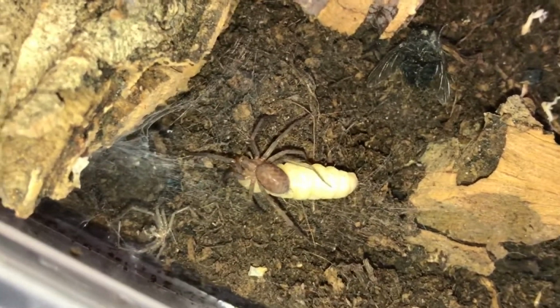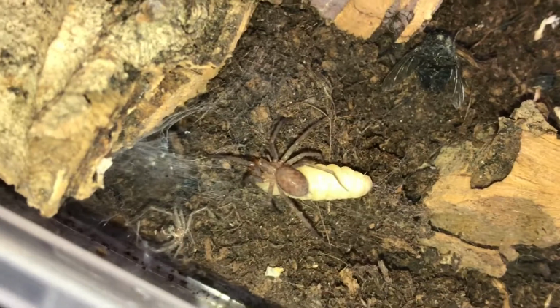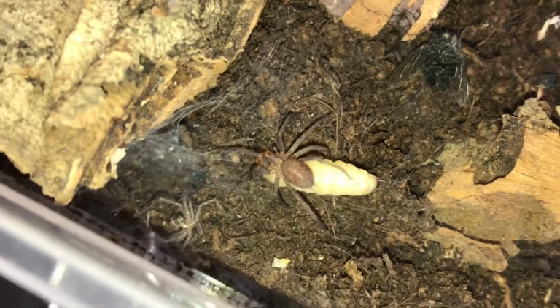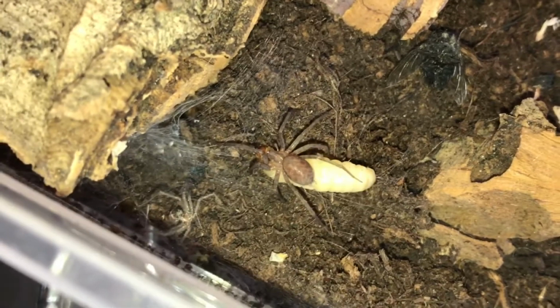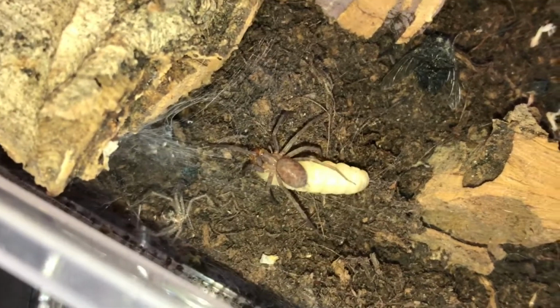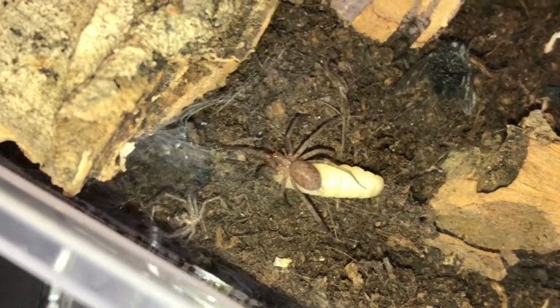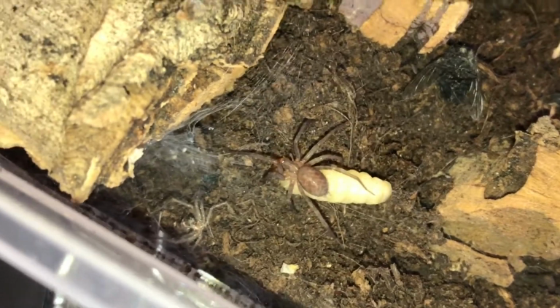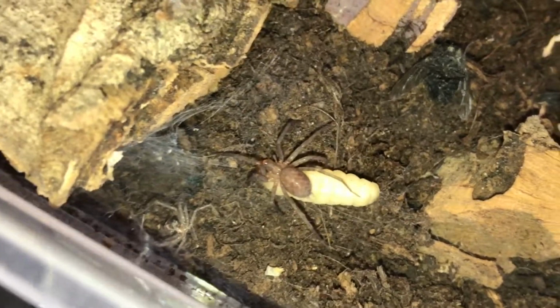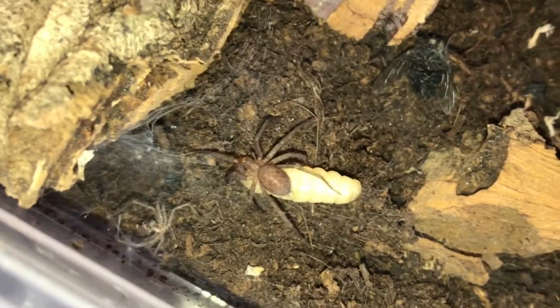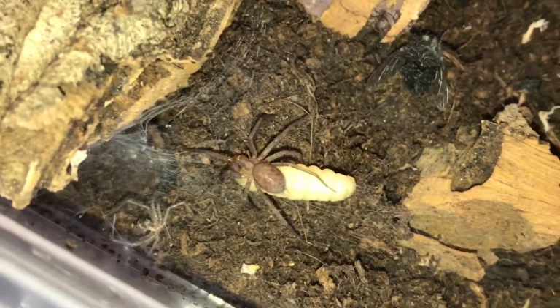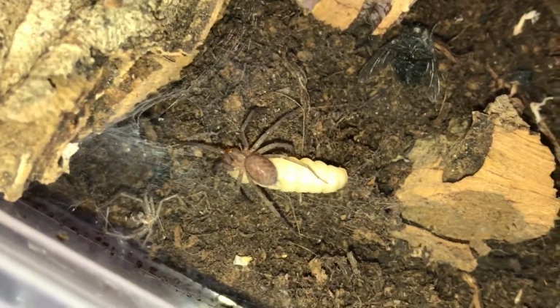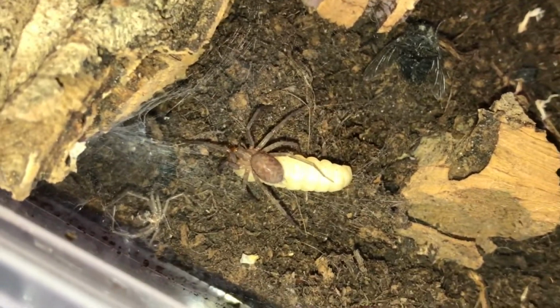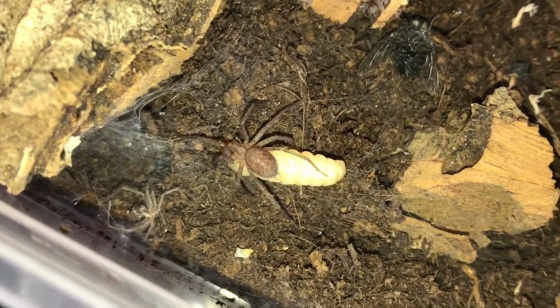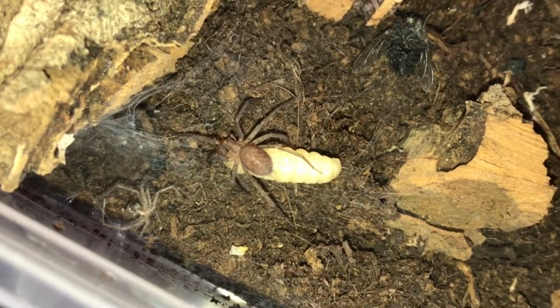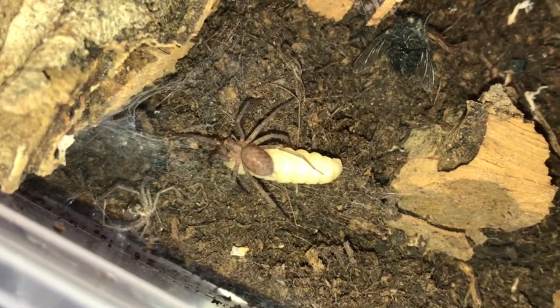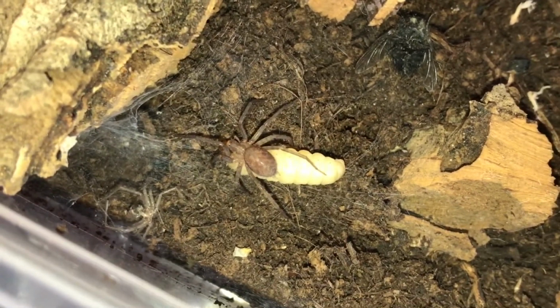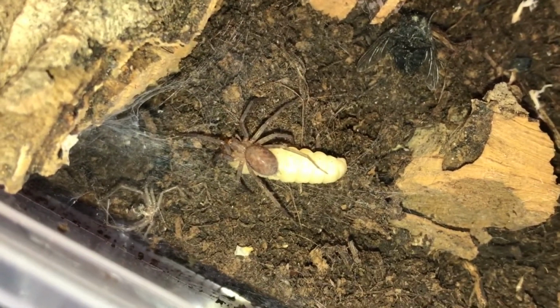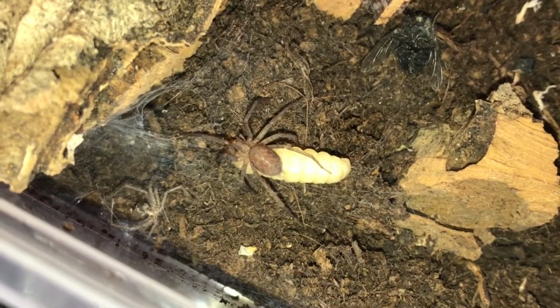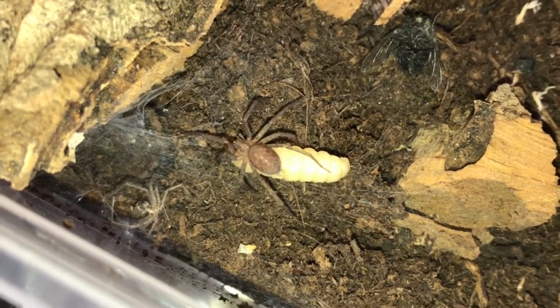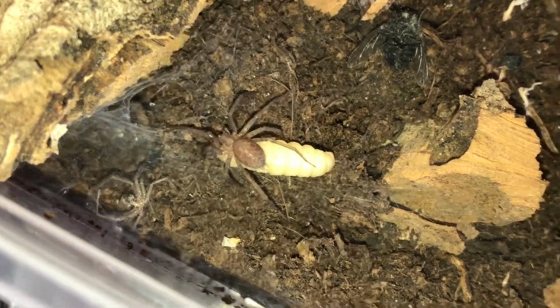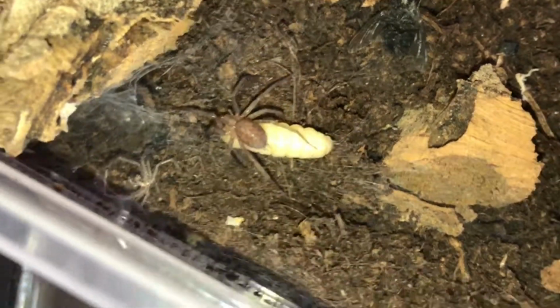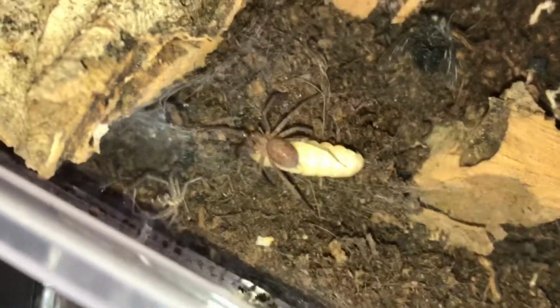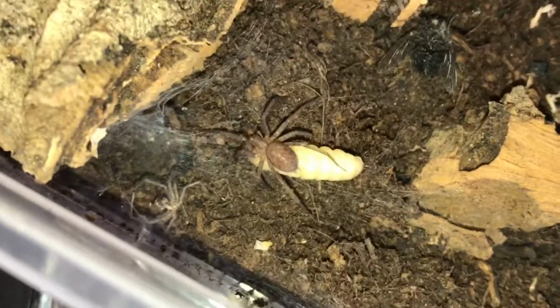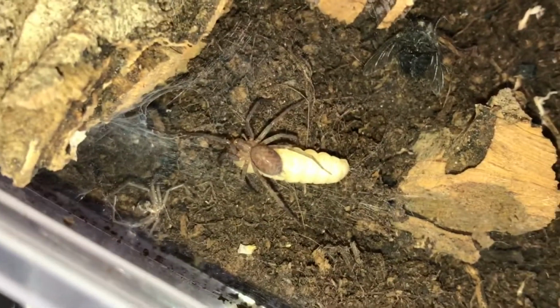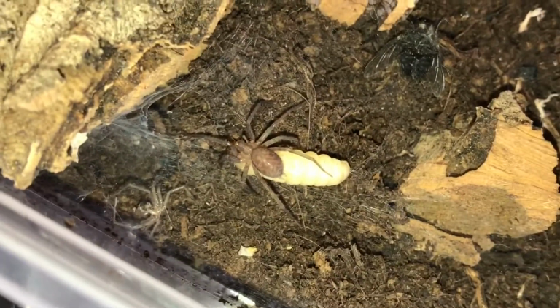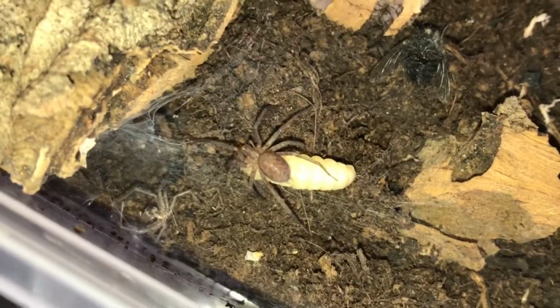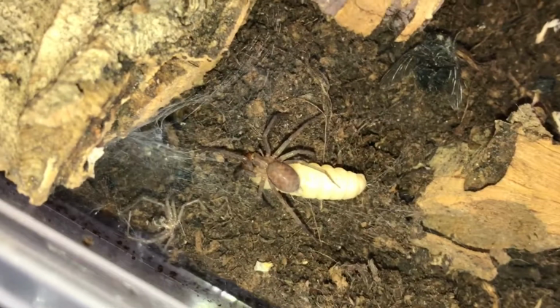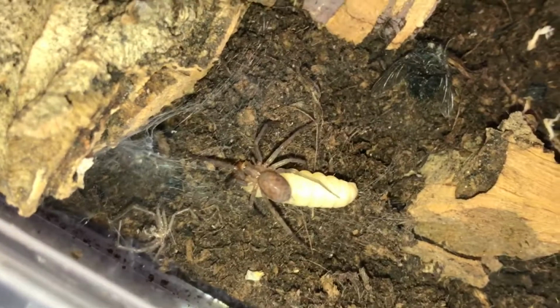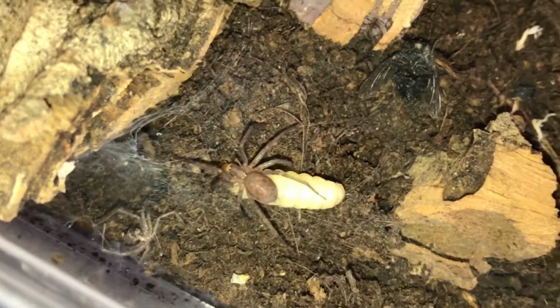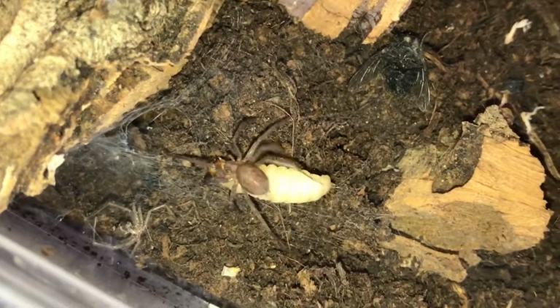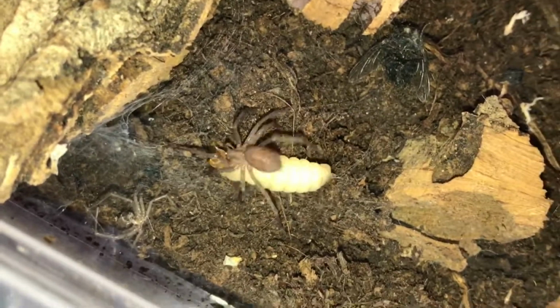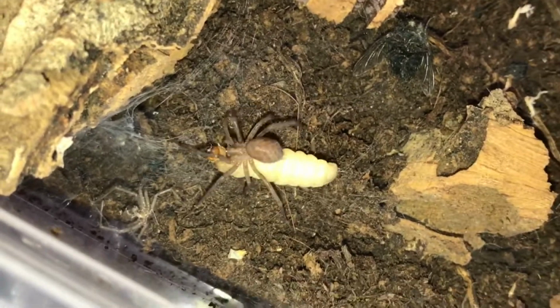I'll tell you what, spider, you're going to do well if you can walk away with that. That might be an eat-in-situ meal.